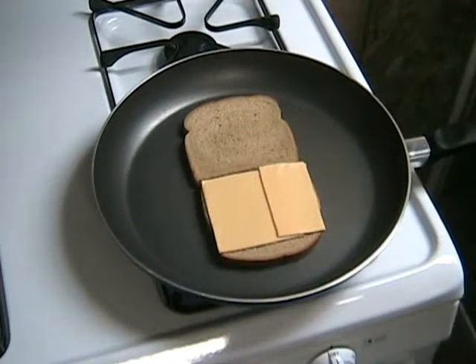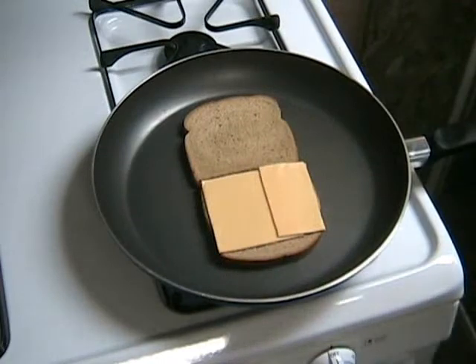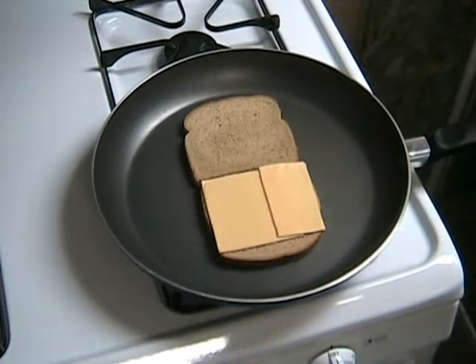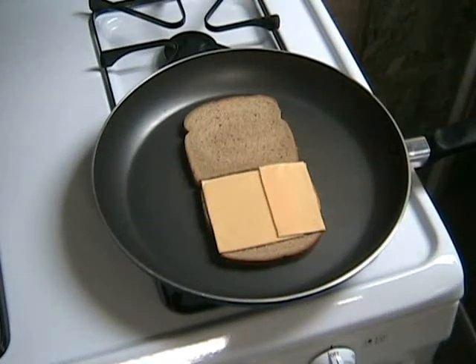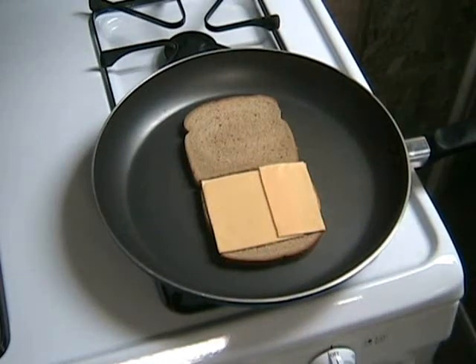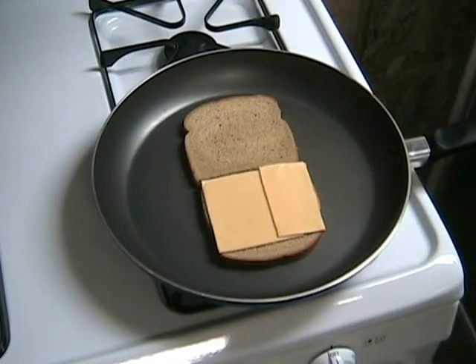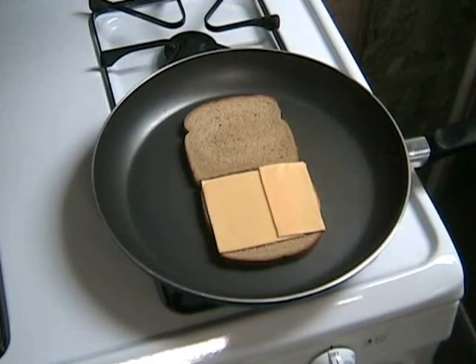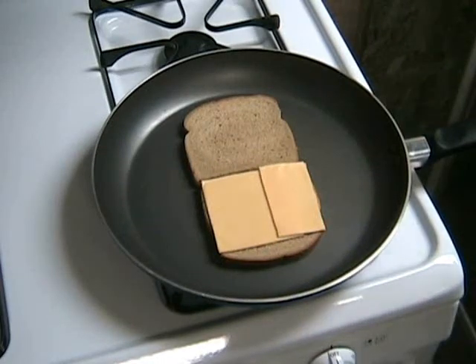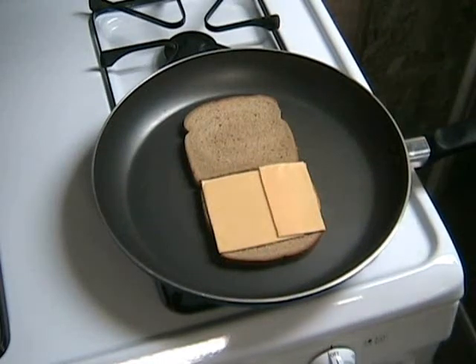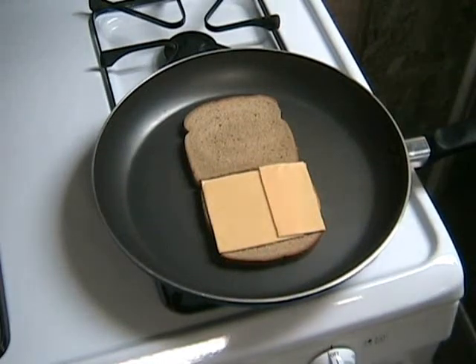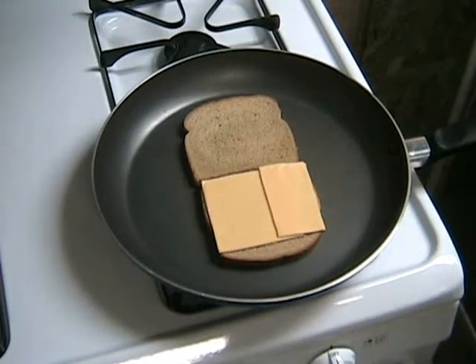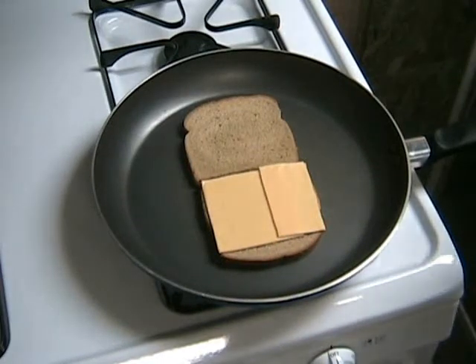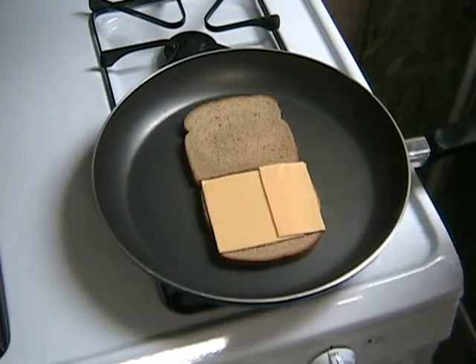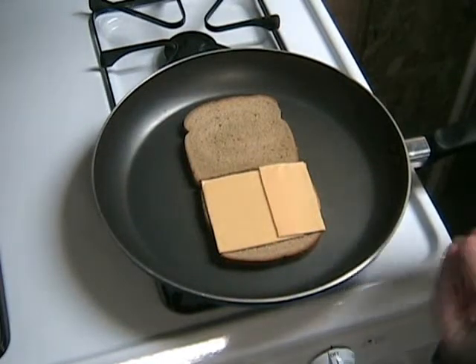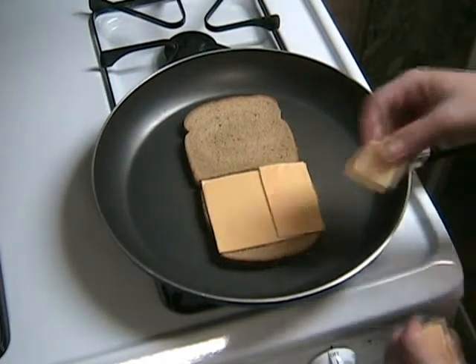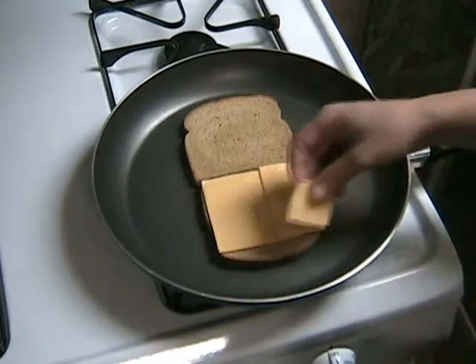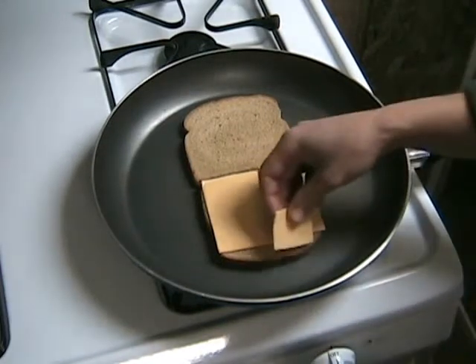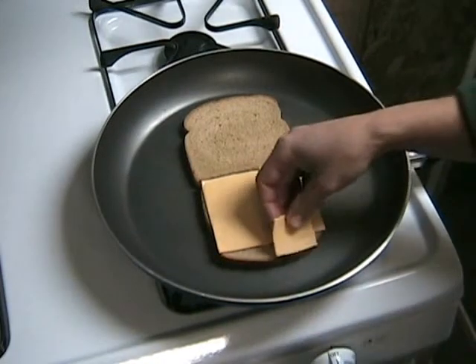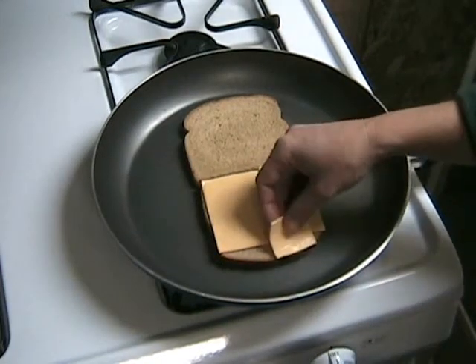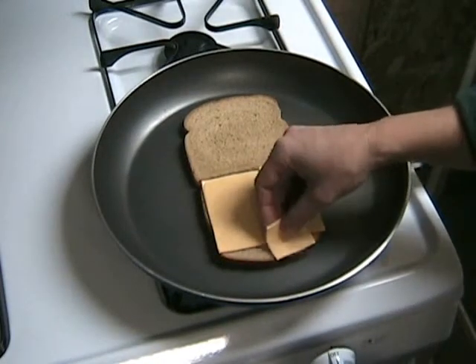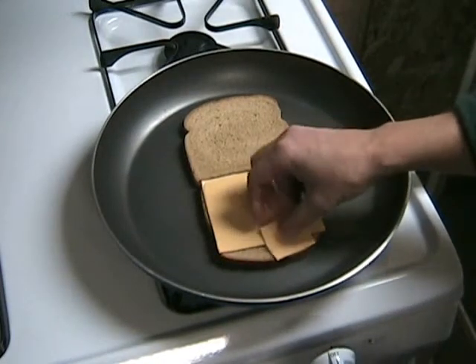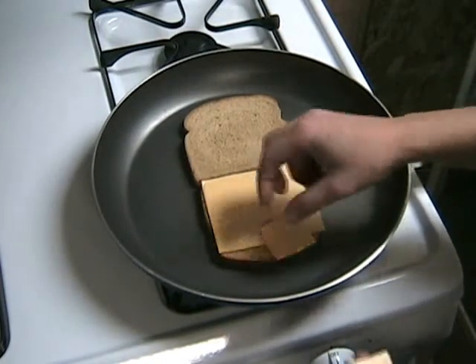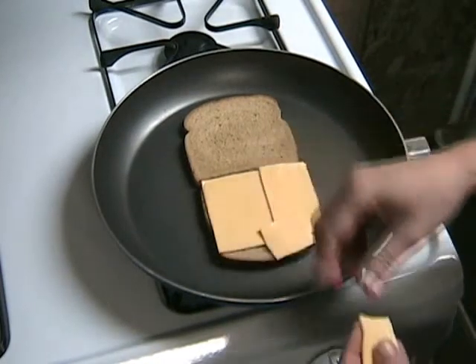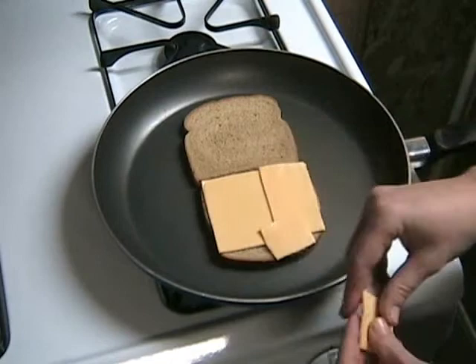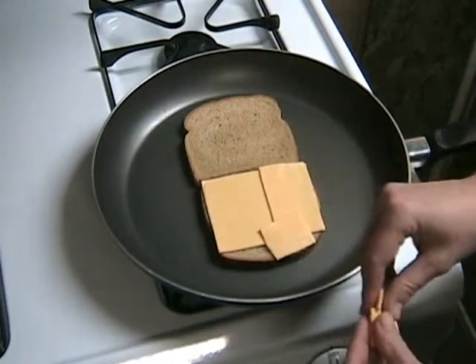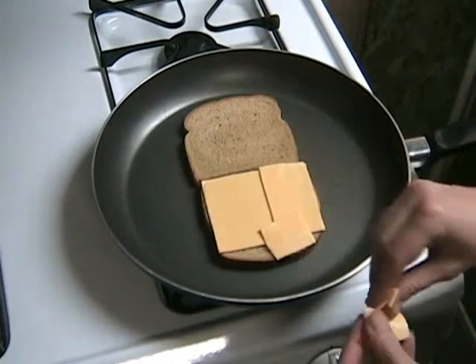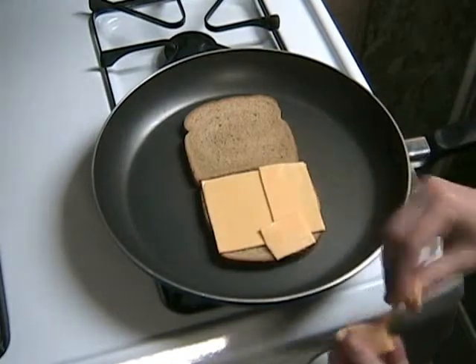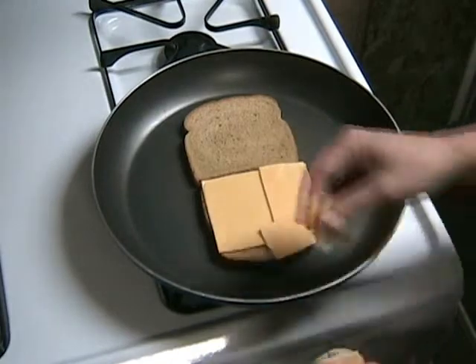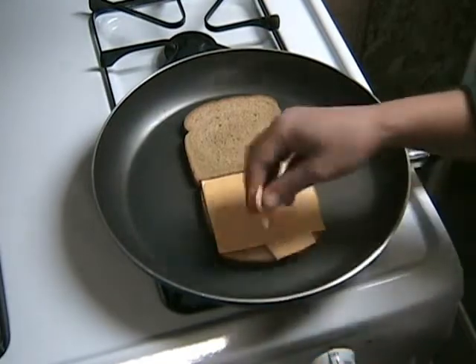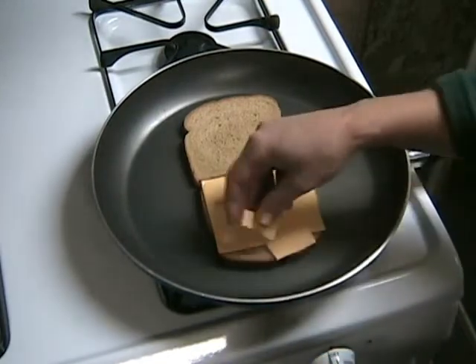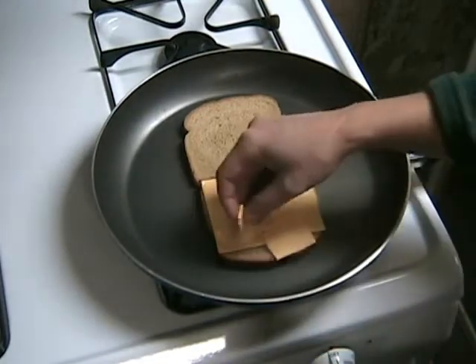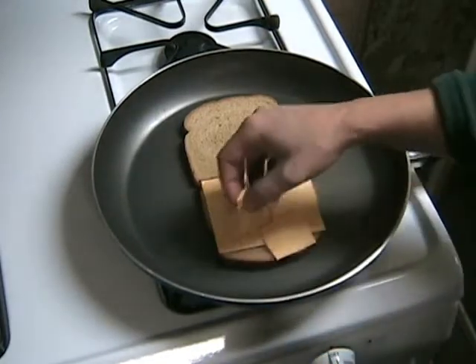This is a big skillet. You don't want to use a small skillet for this. You want plenty of room.